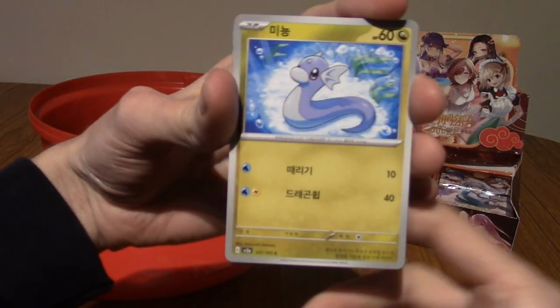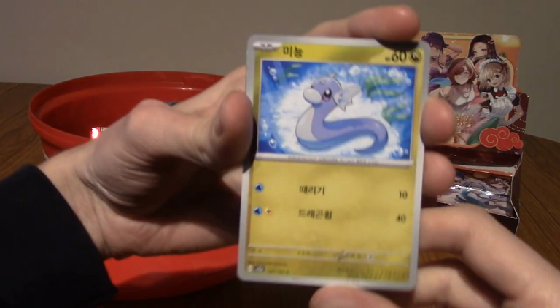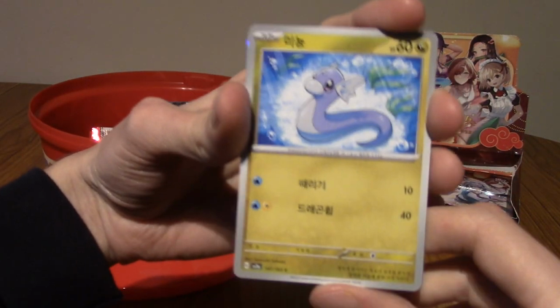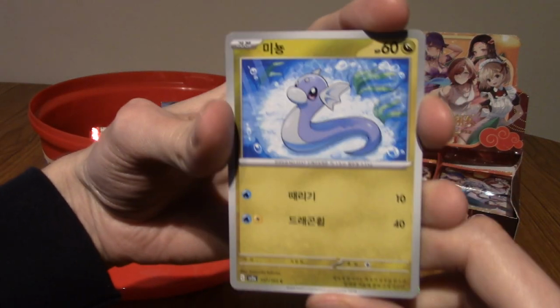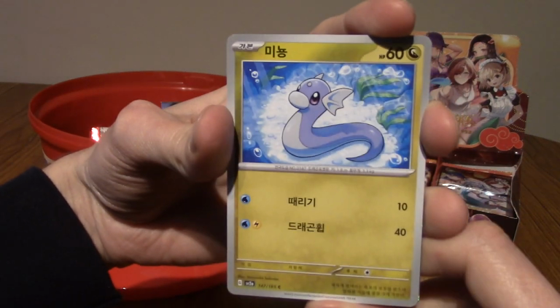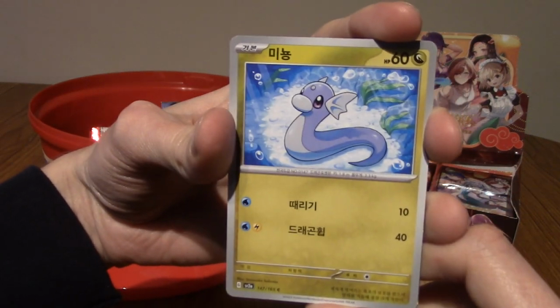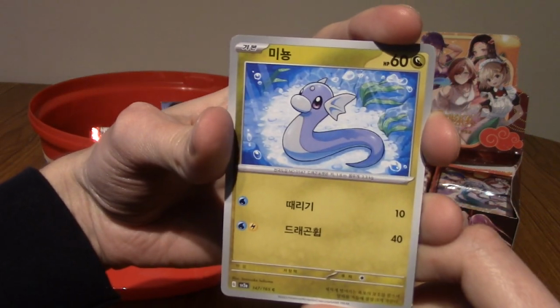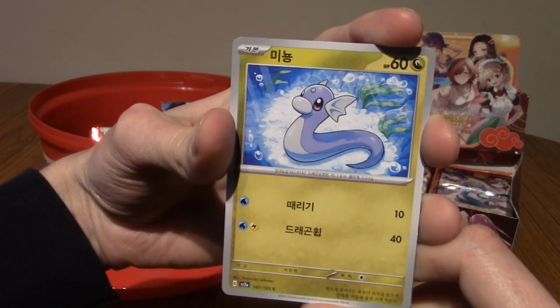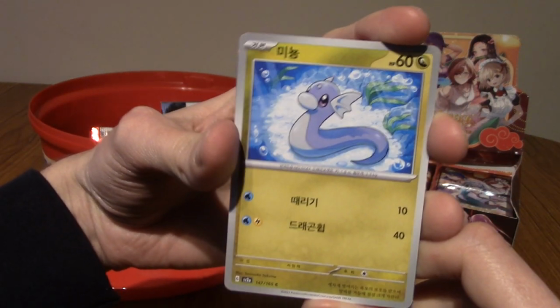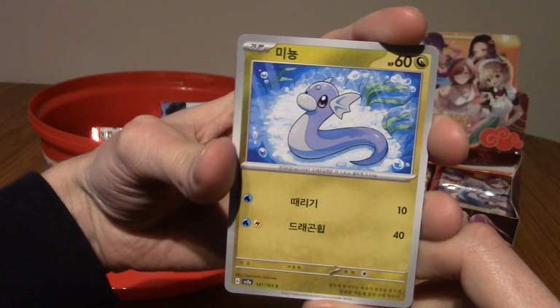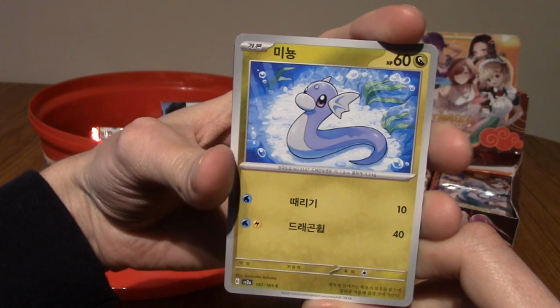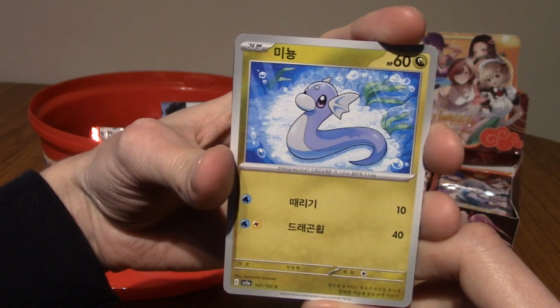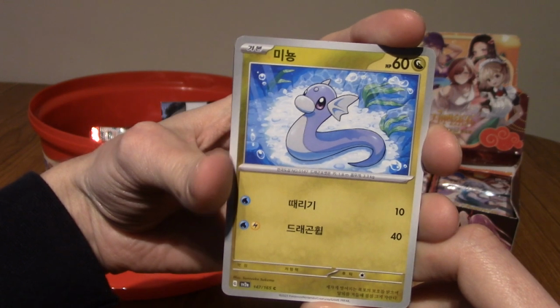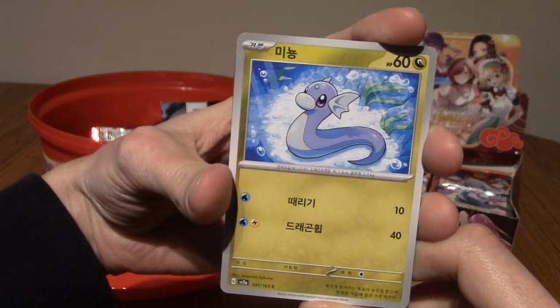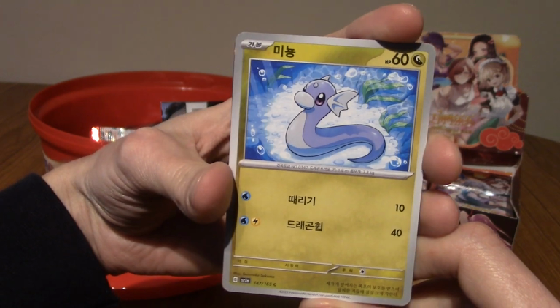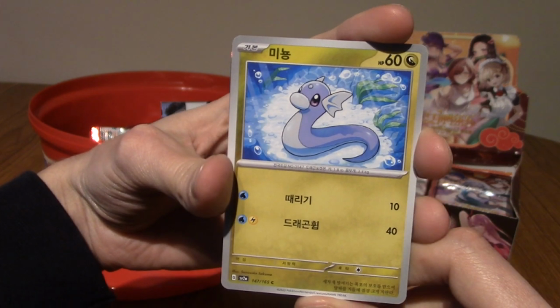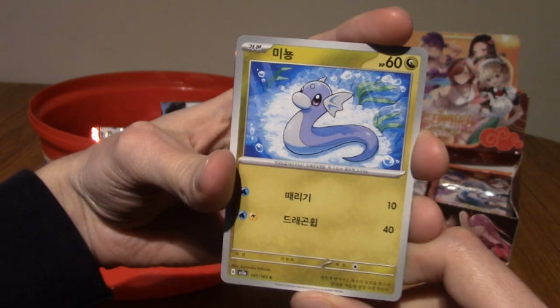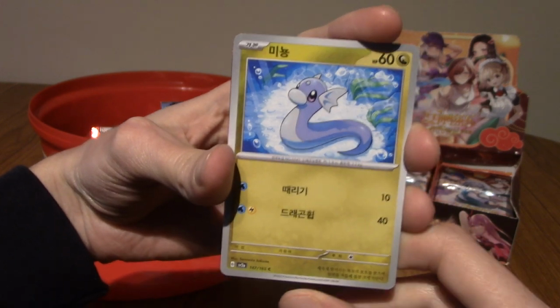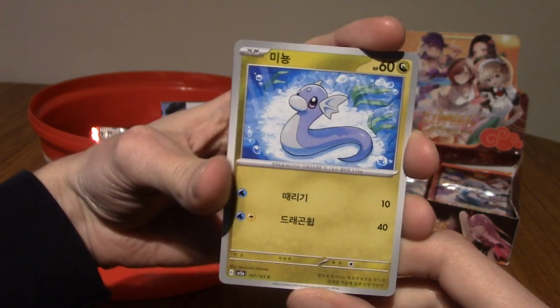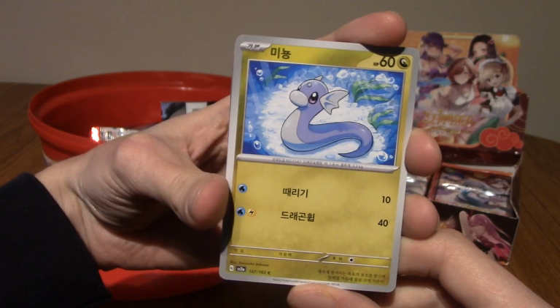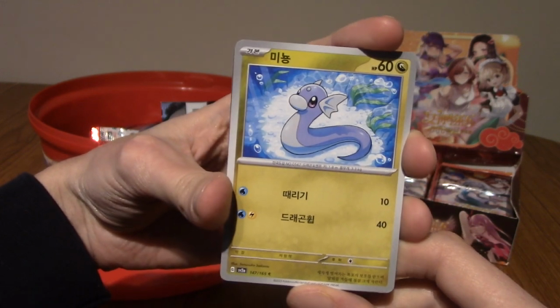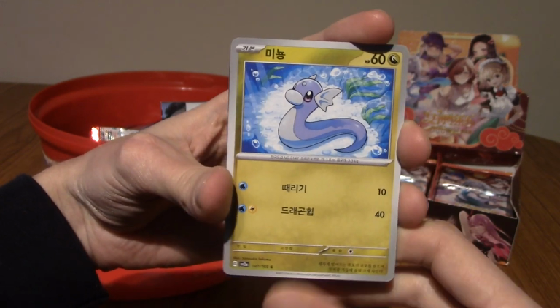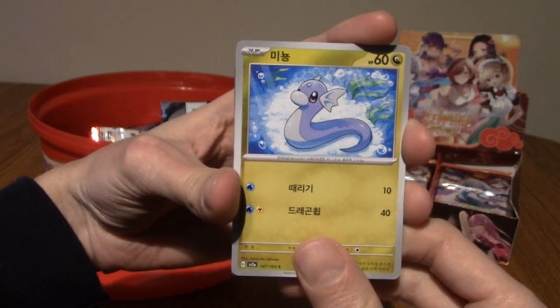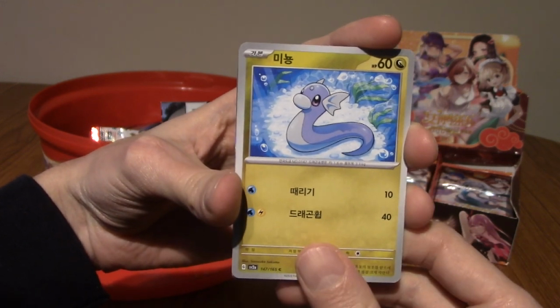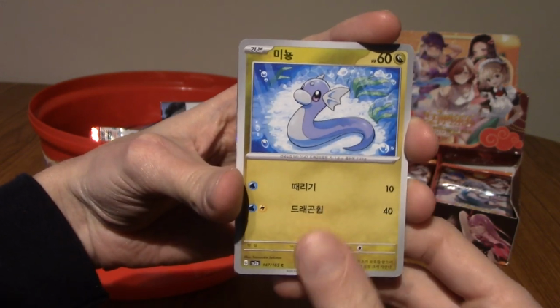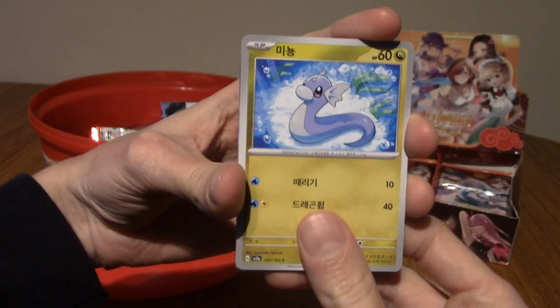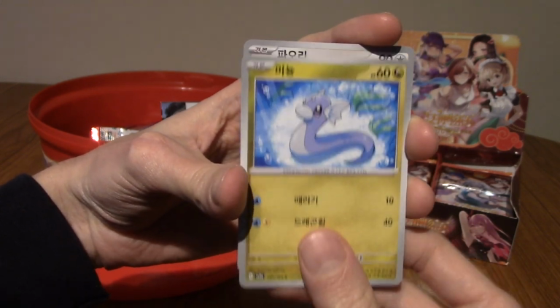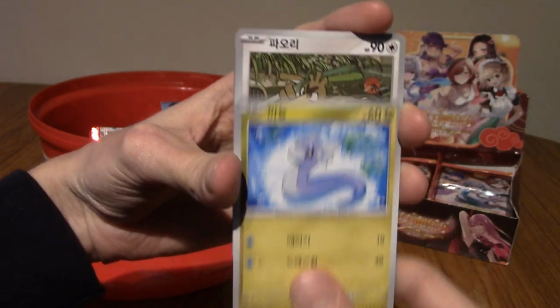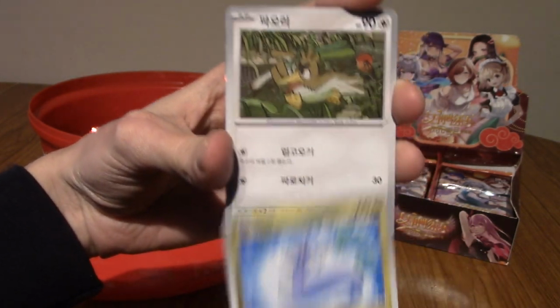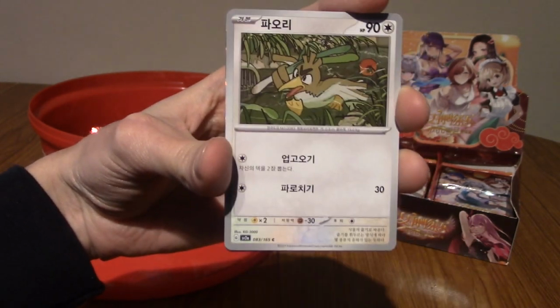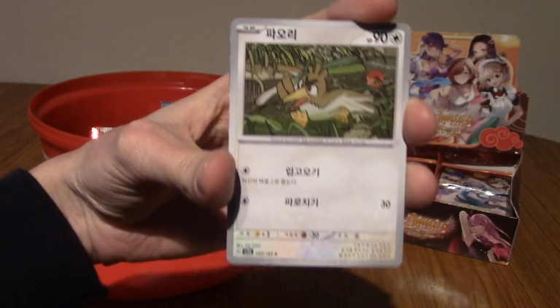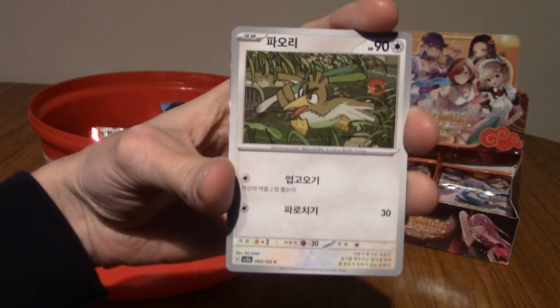We got a Dratini. That's a pretty good start. Very cute. I love that artwork.